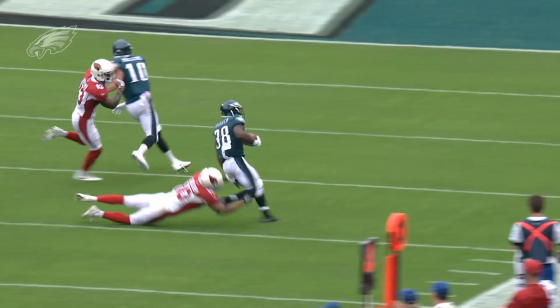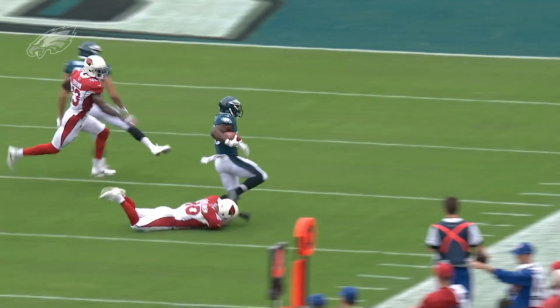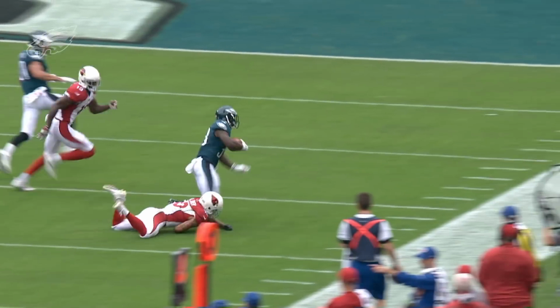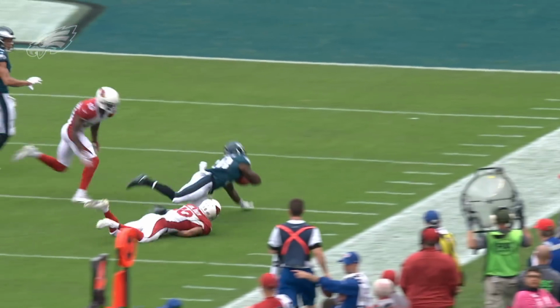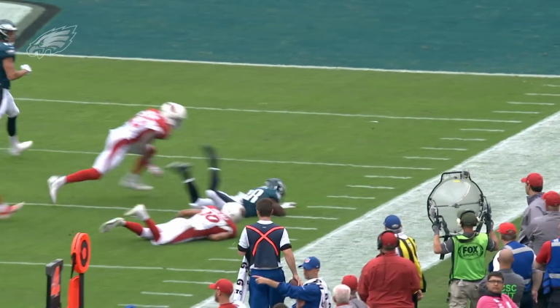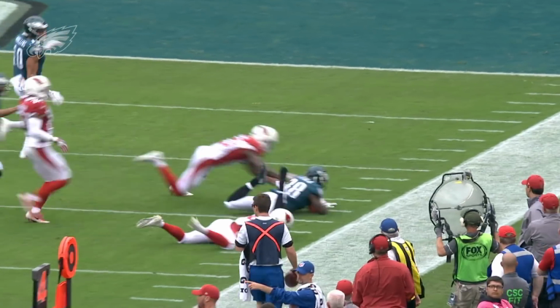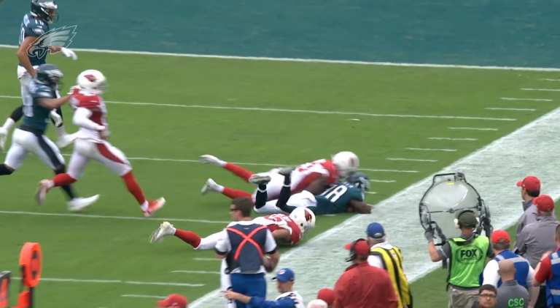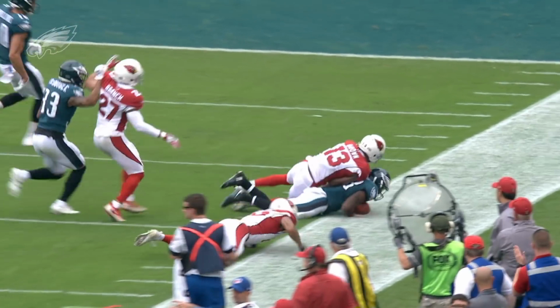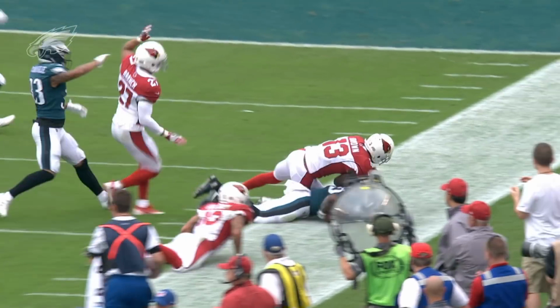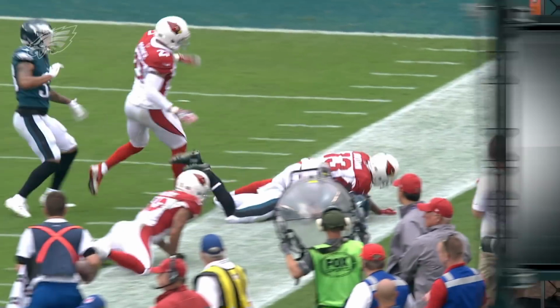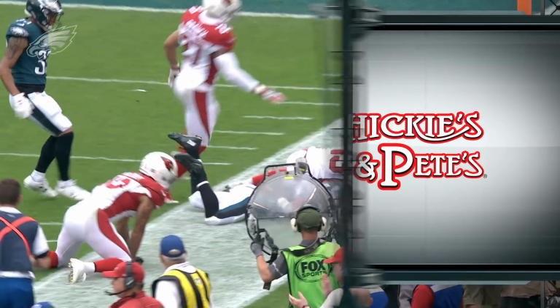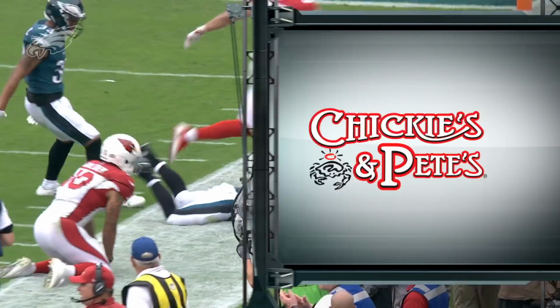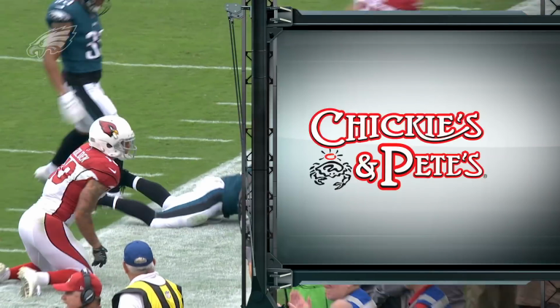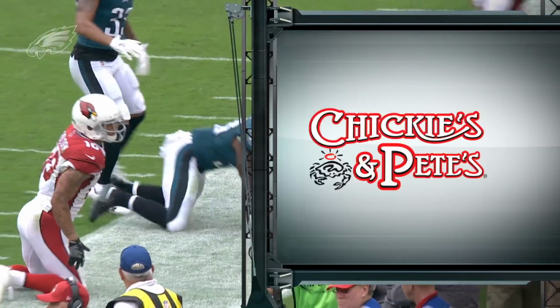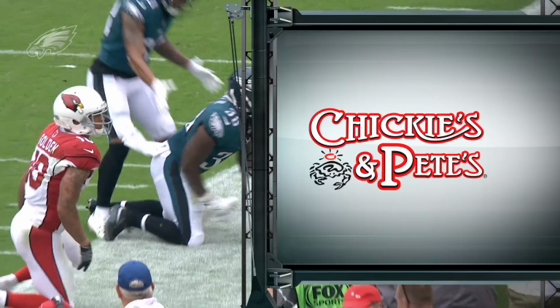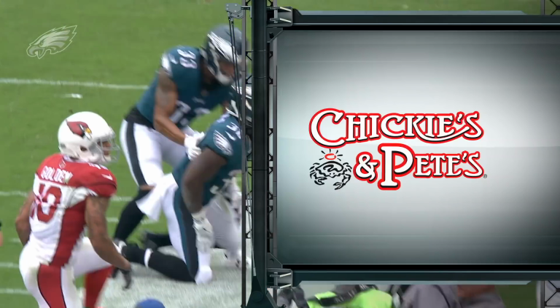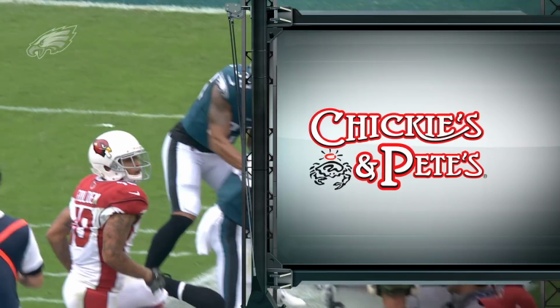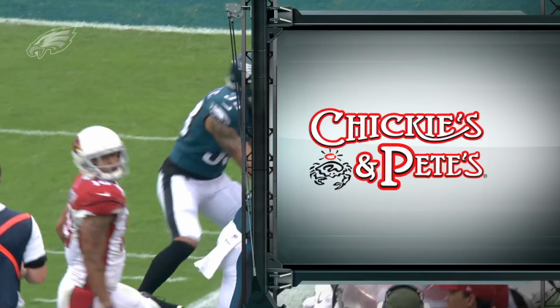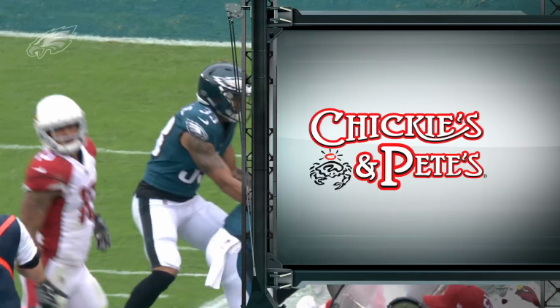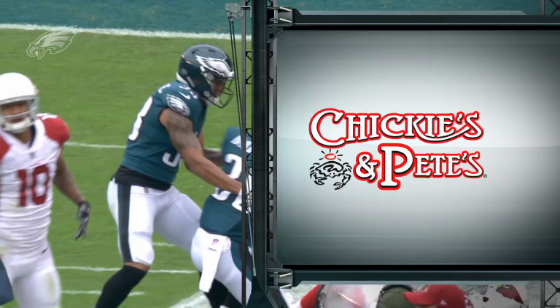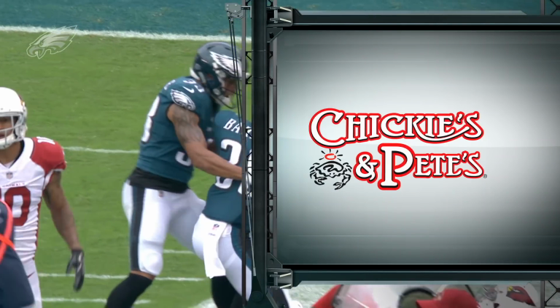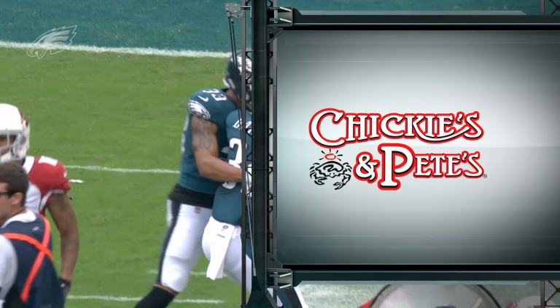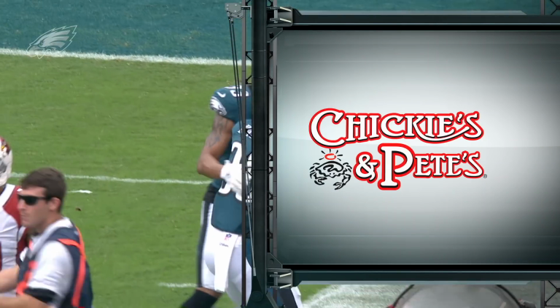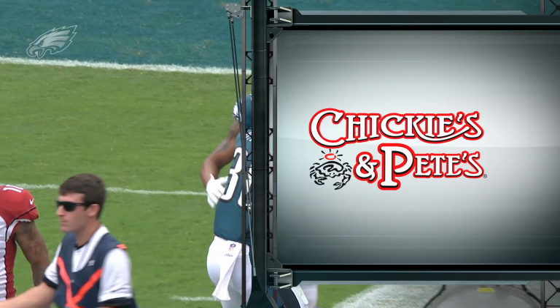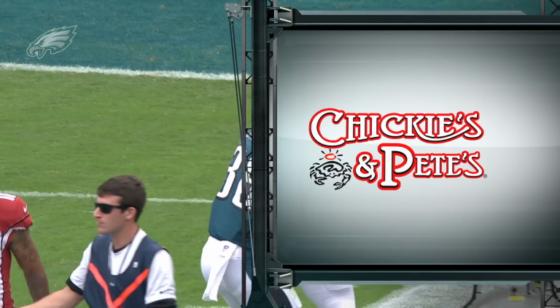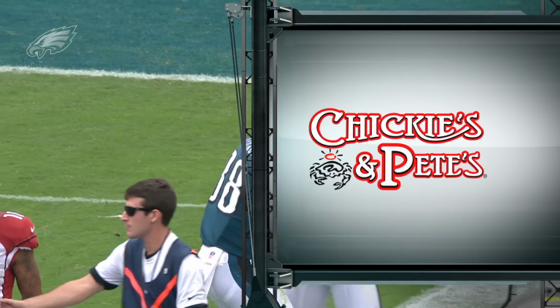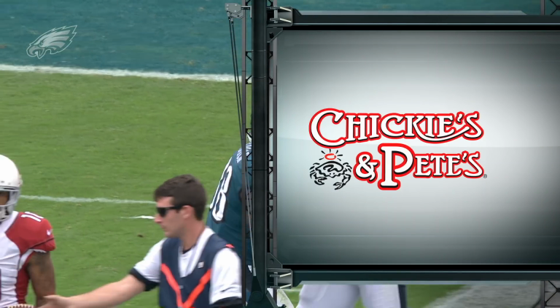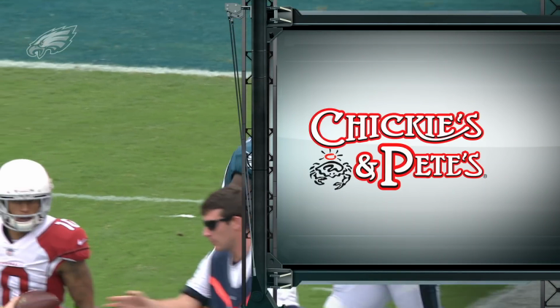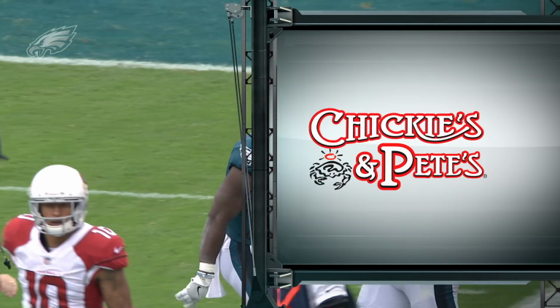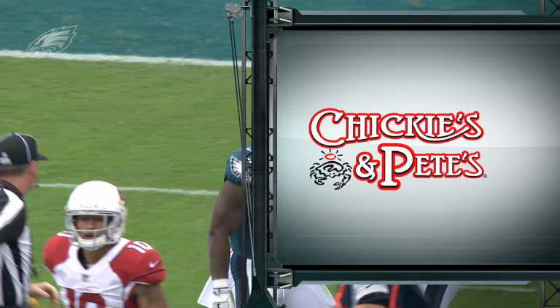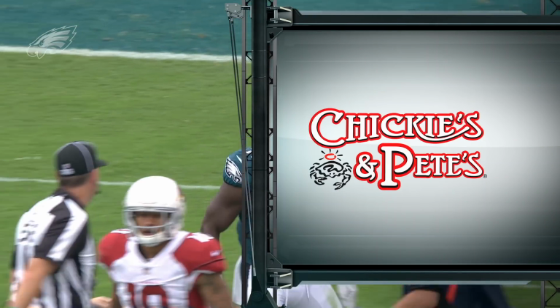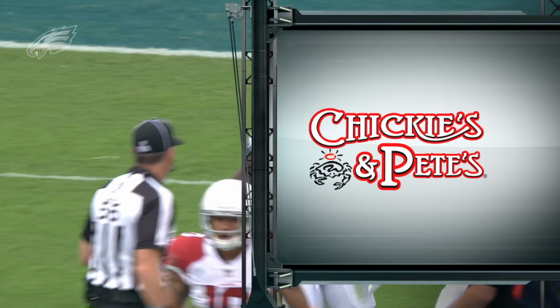Tape Study is brought to you by Chickies and Pete's, proud partner of the Philadelphia Eagles.